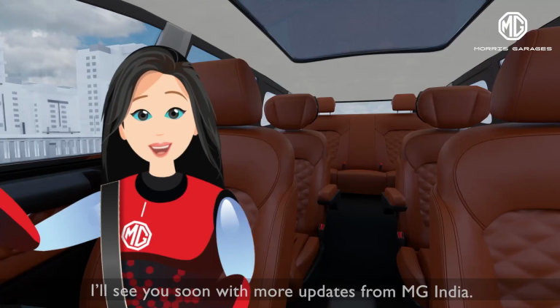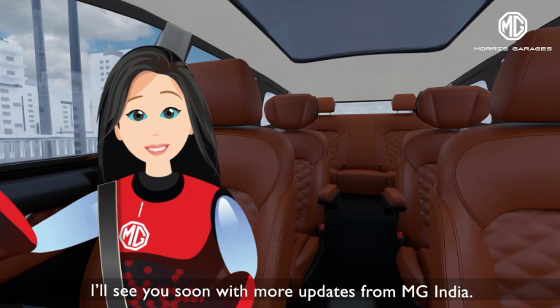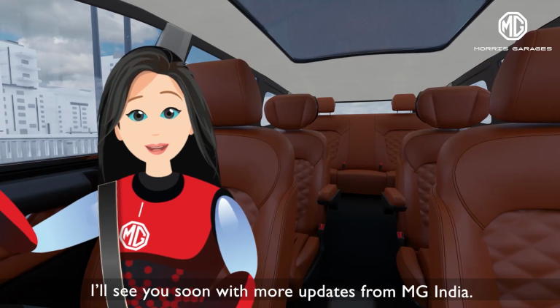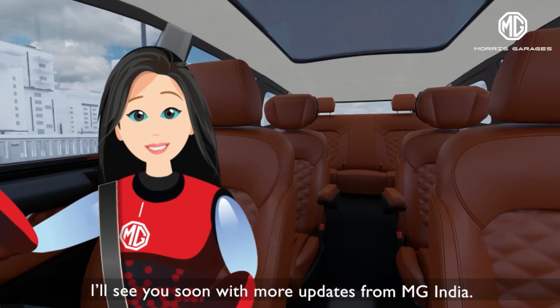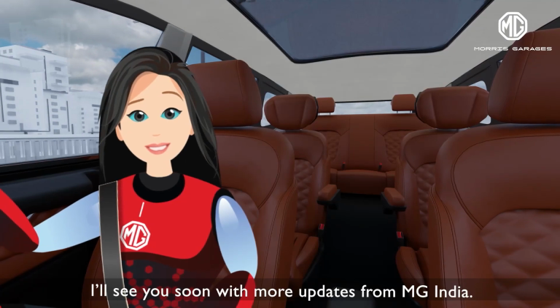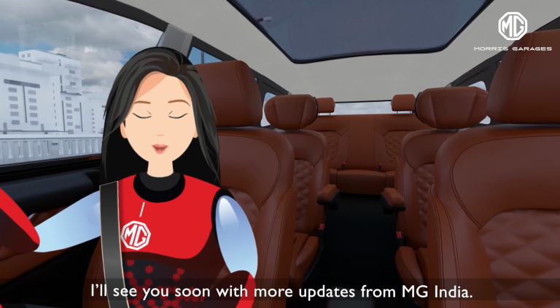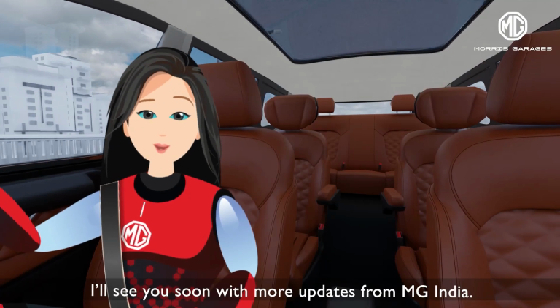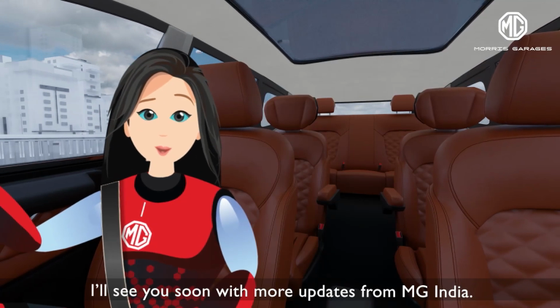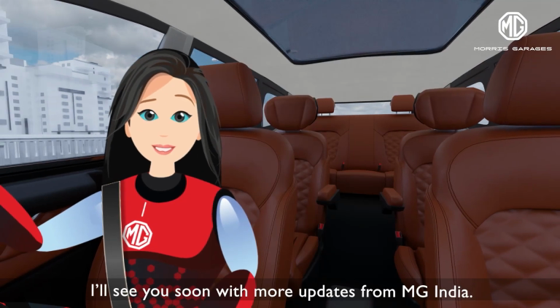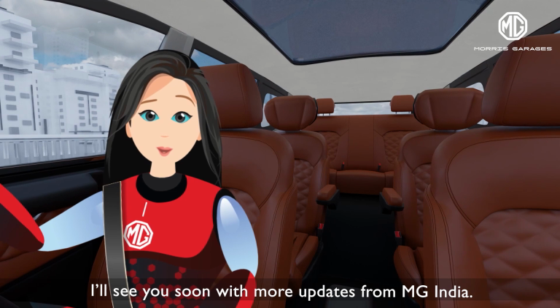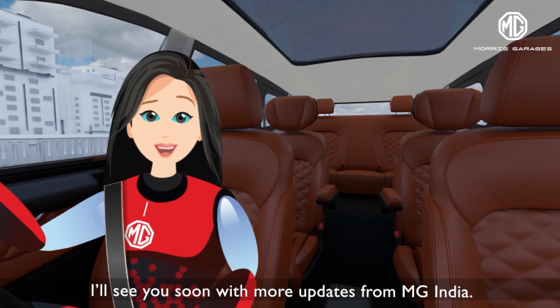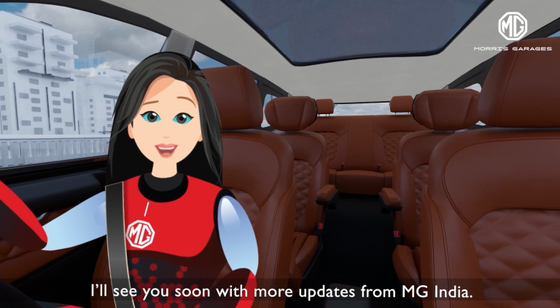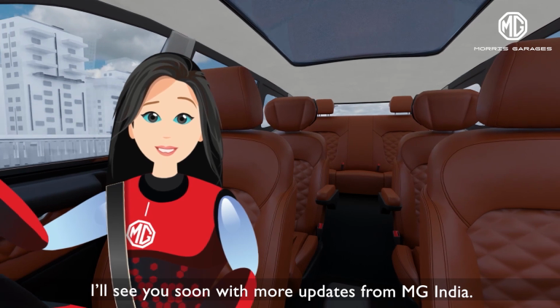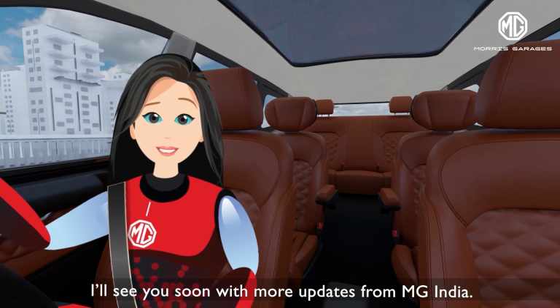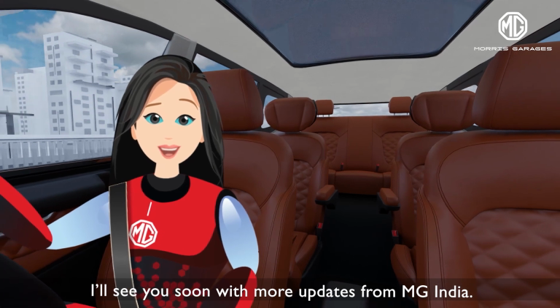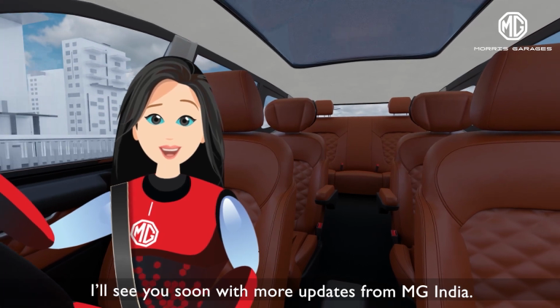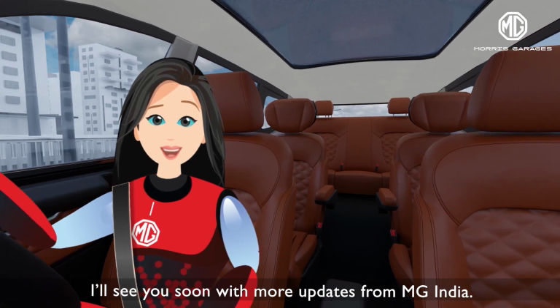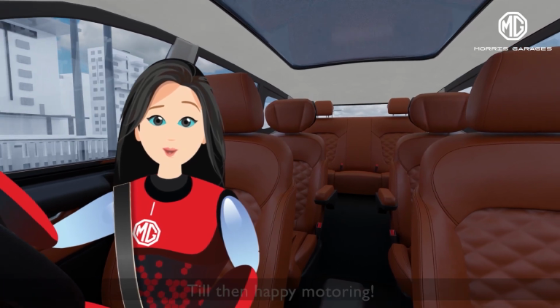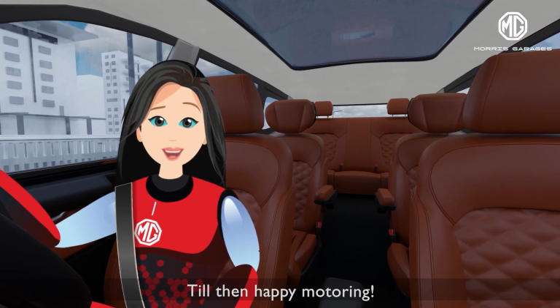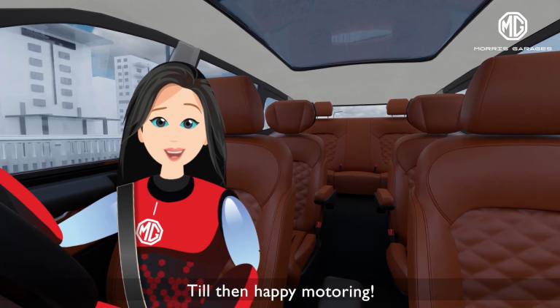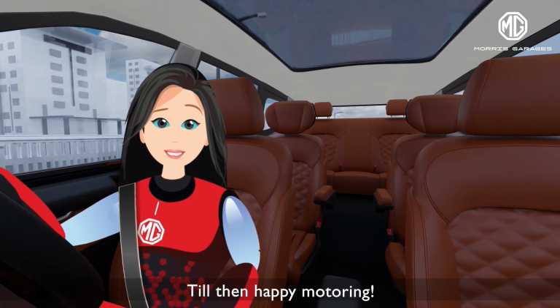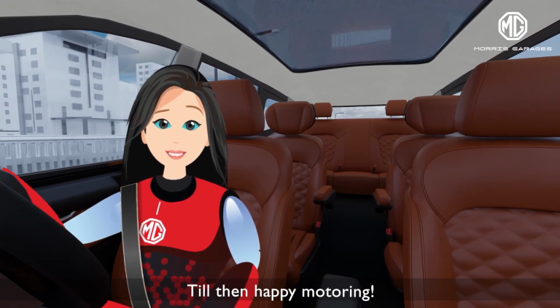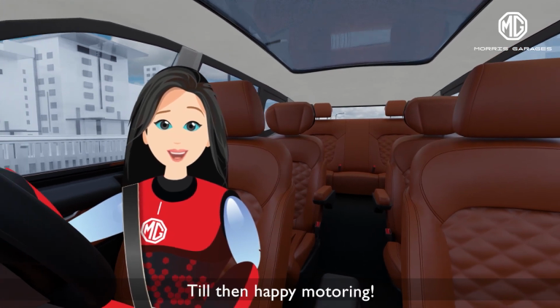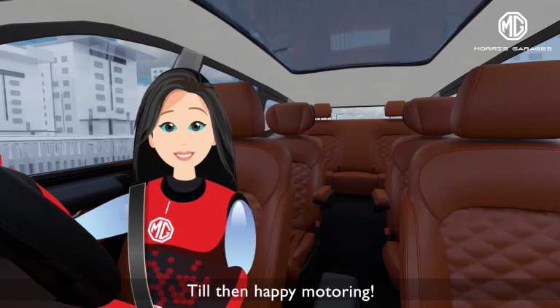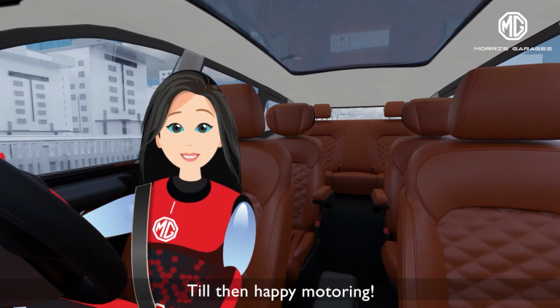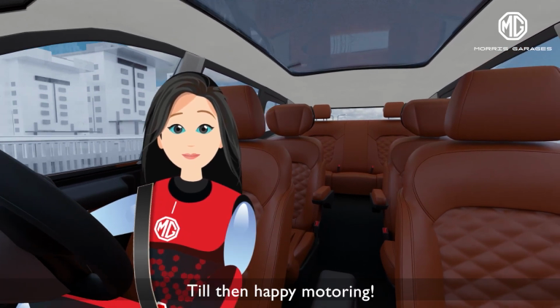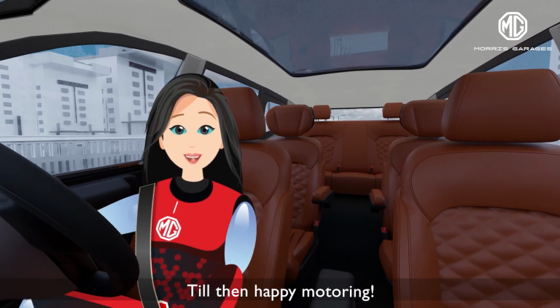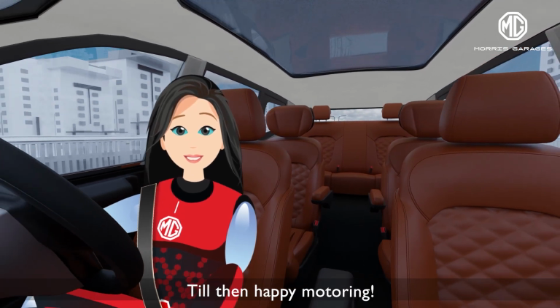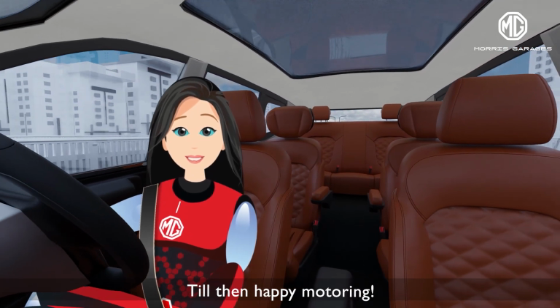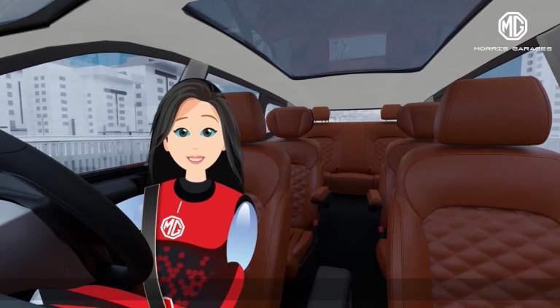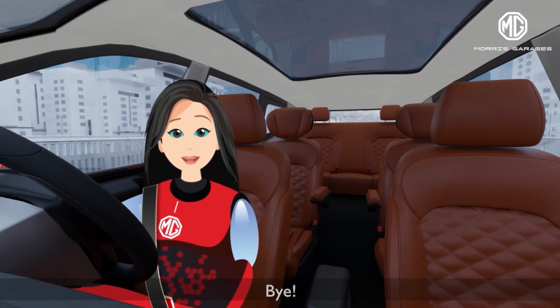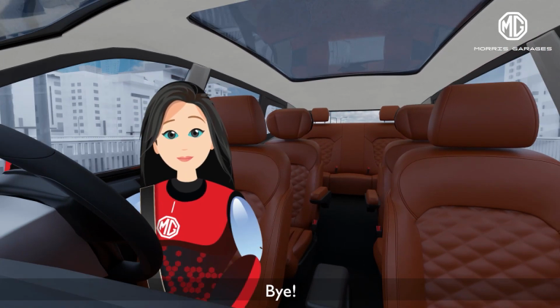I'll see you soon with more updates from MG India. Till then, Happy Motoring! Bye!